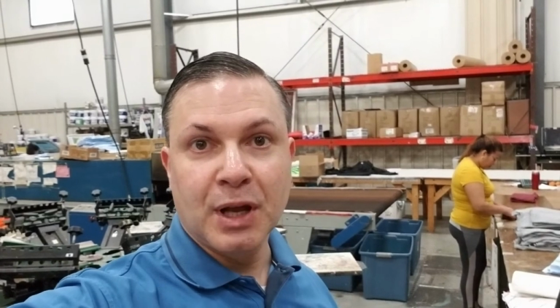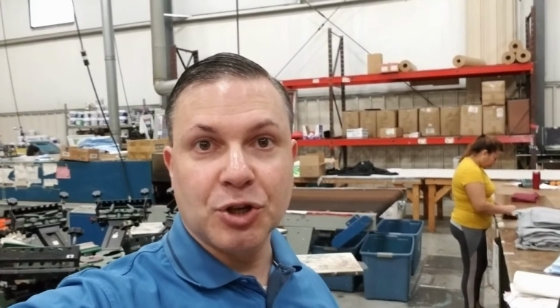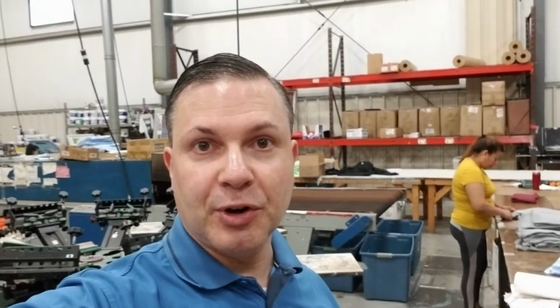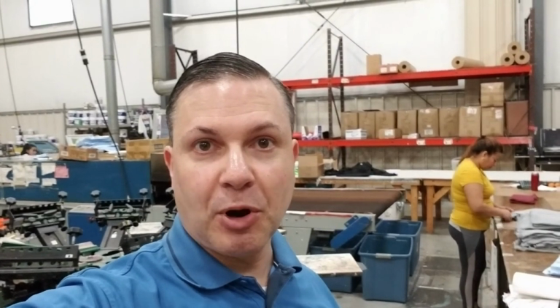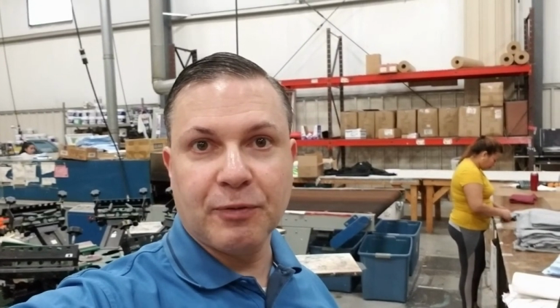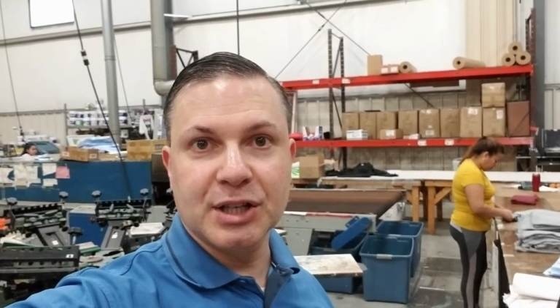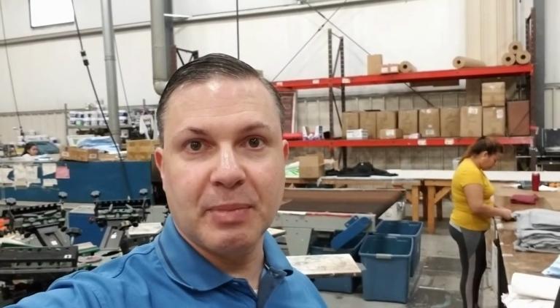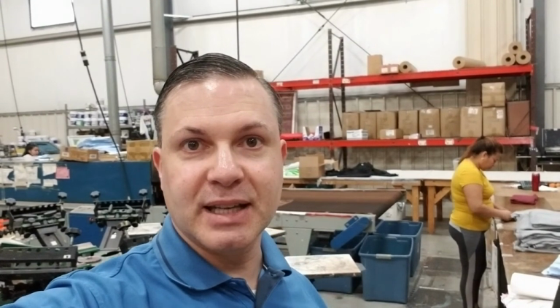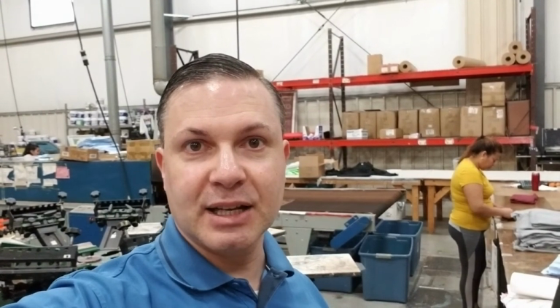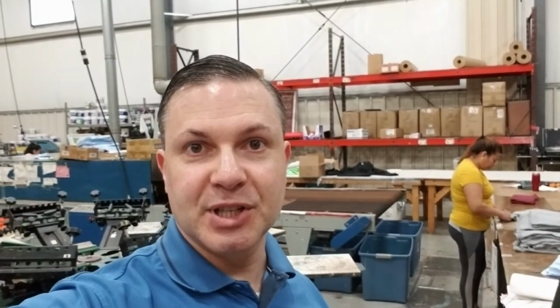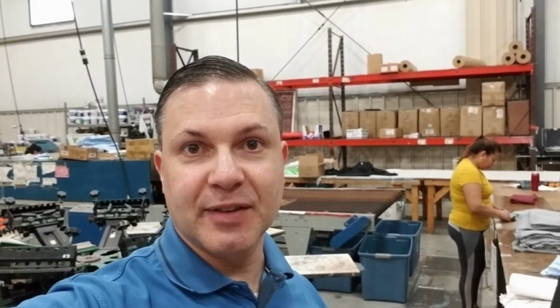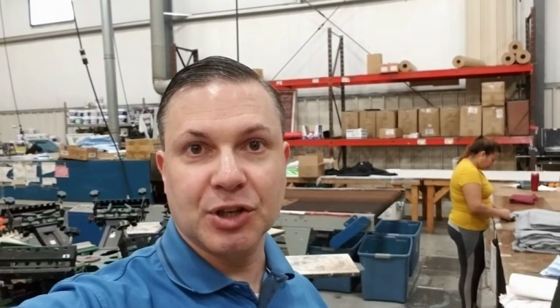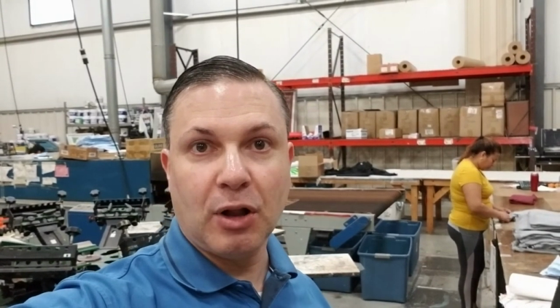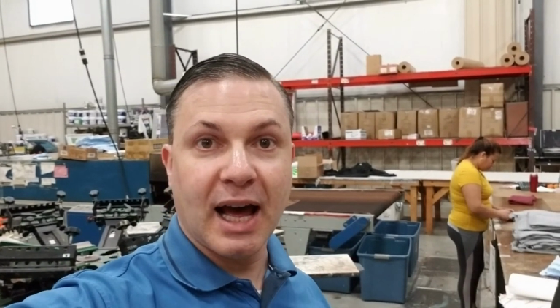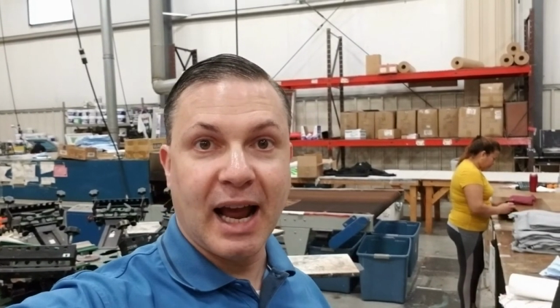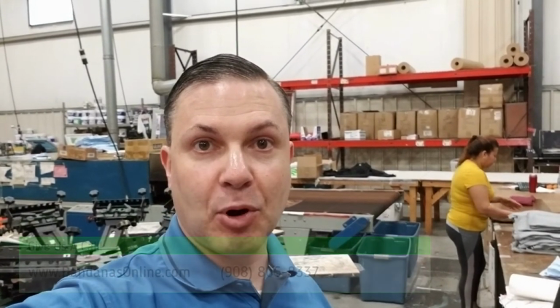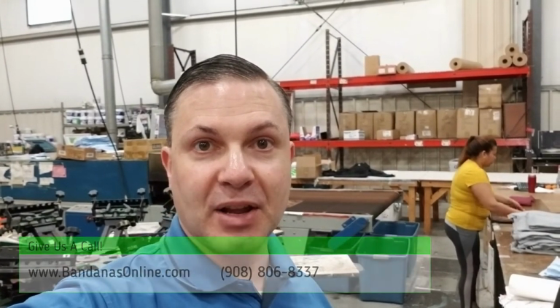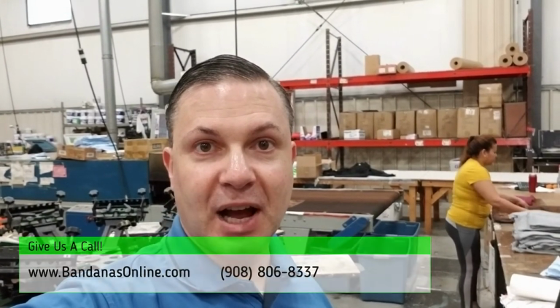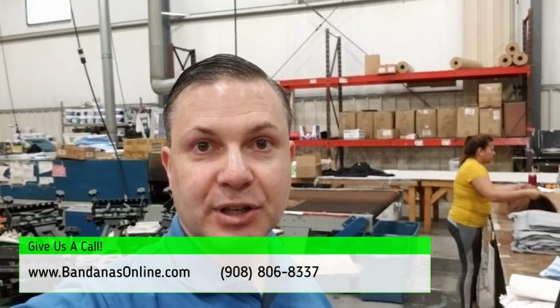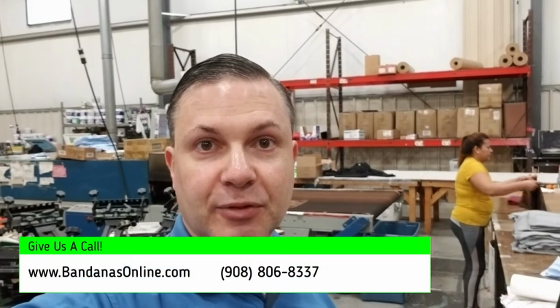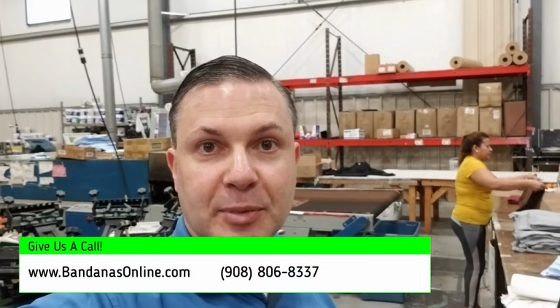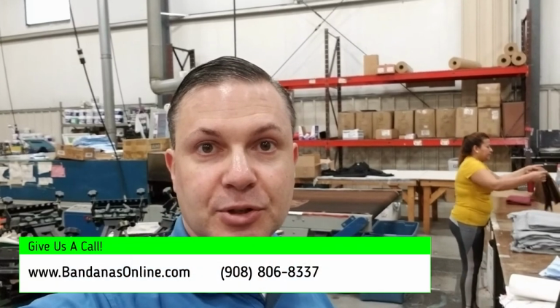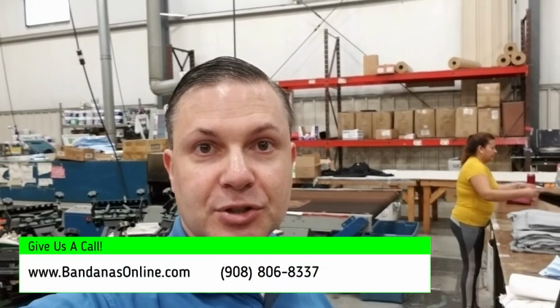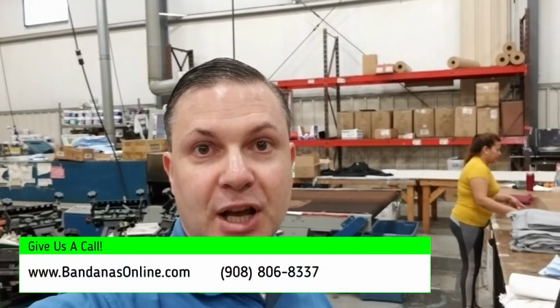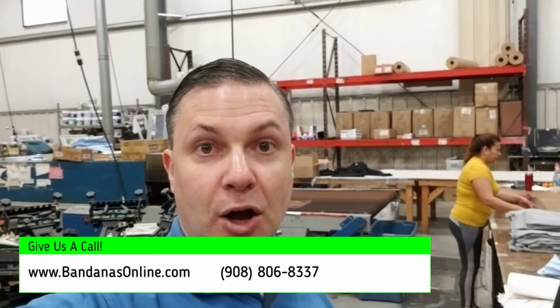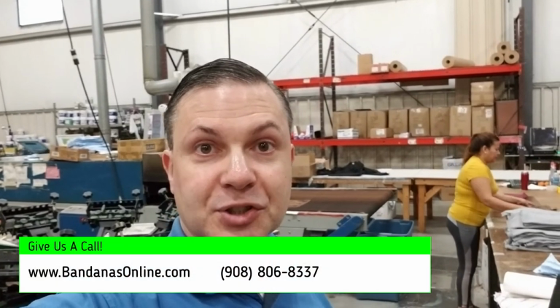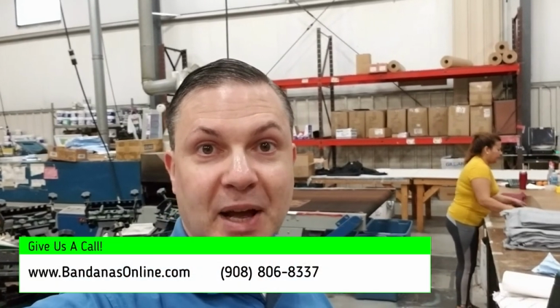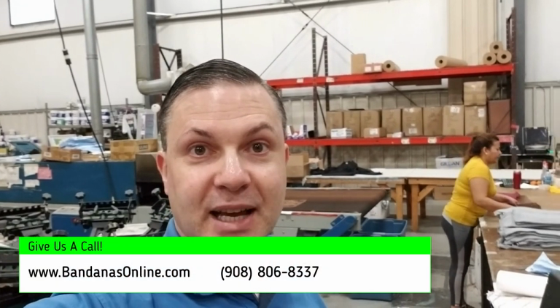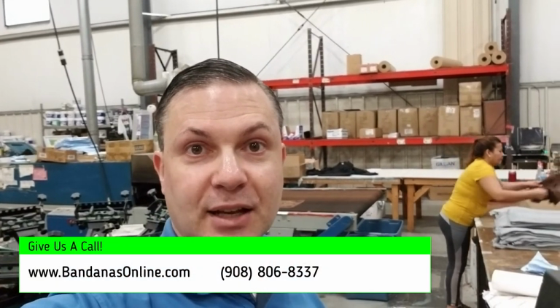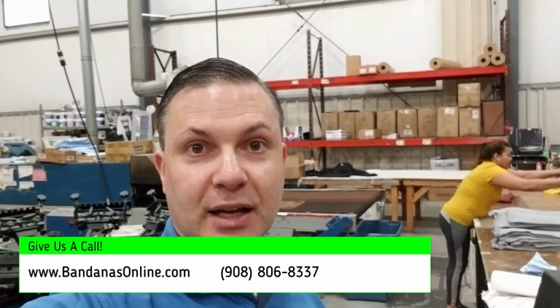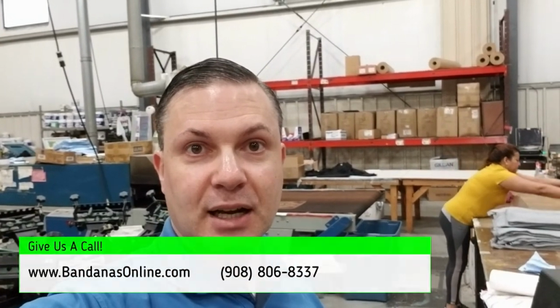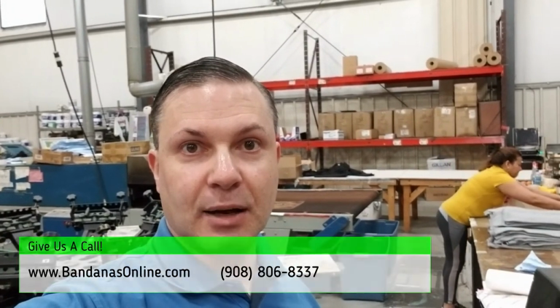So if you're in the market for custom bandanas, please give us a call at Ambro Manufacturing here in Bloomington, New Jersey. Also bandanasonline.com.